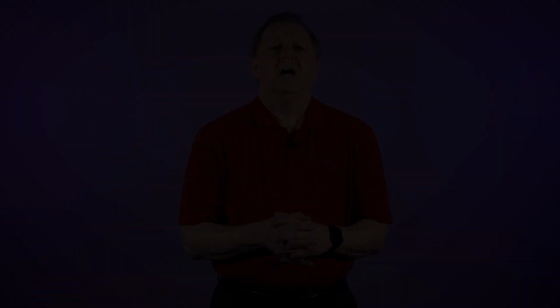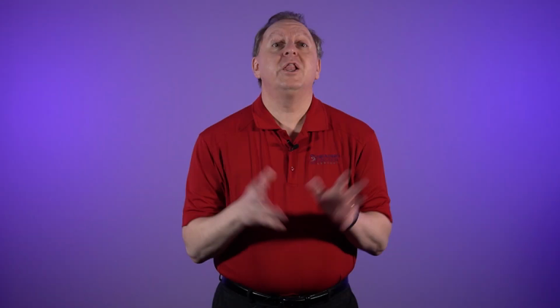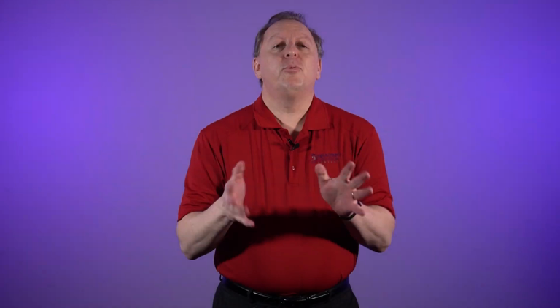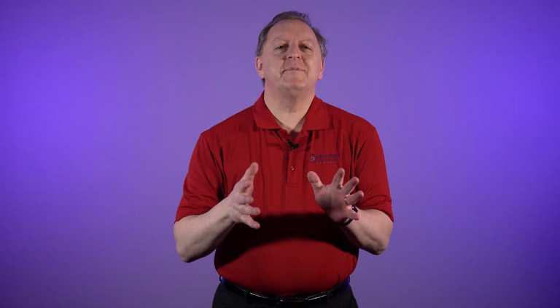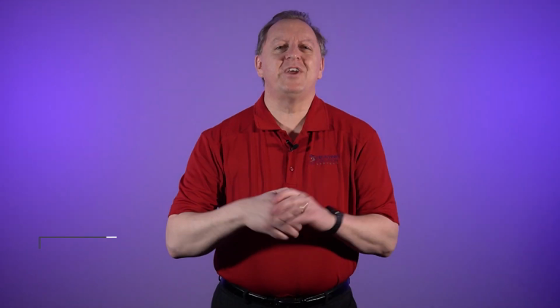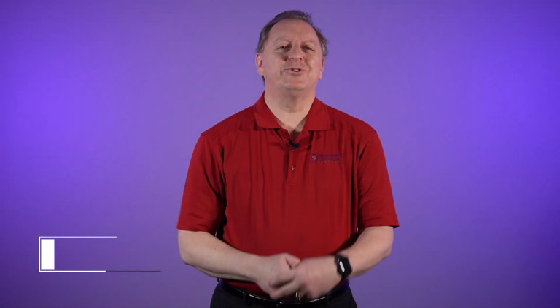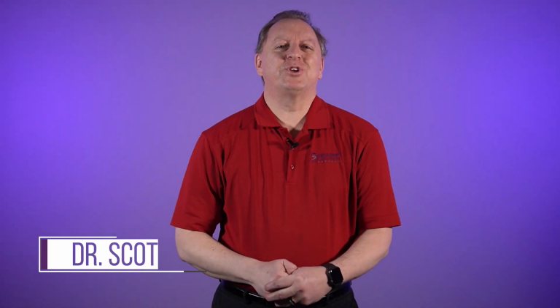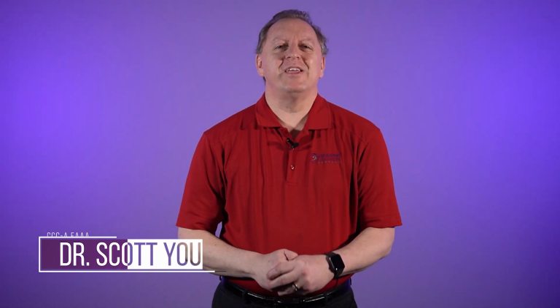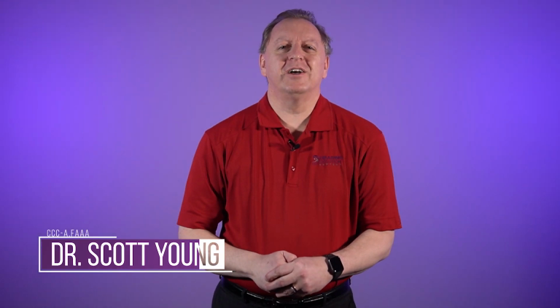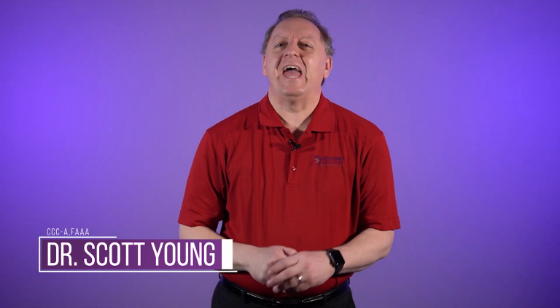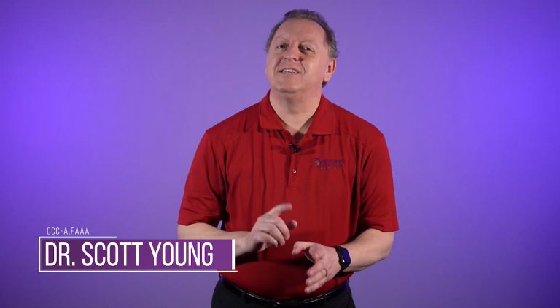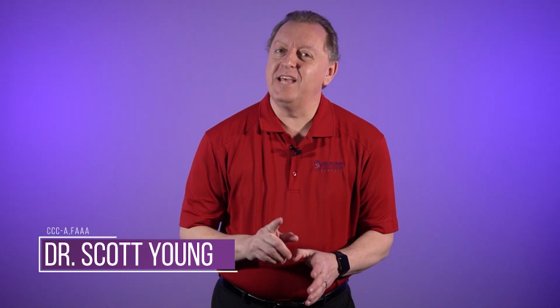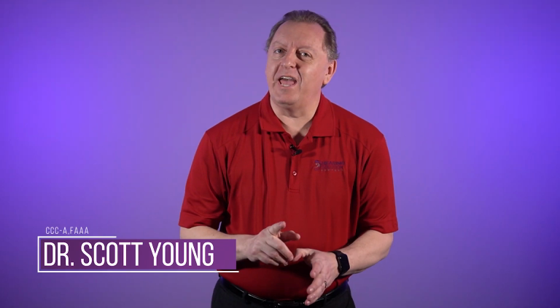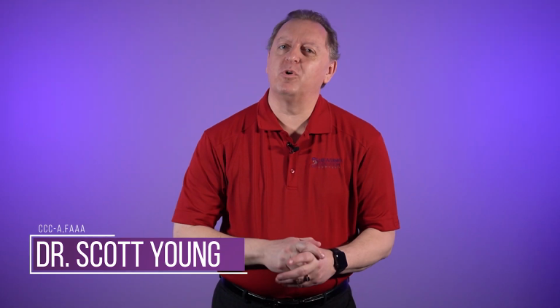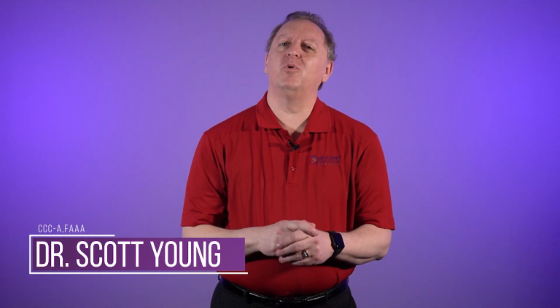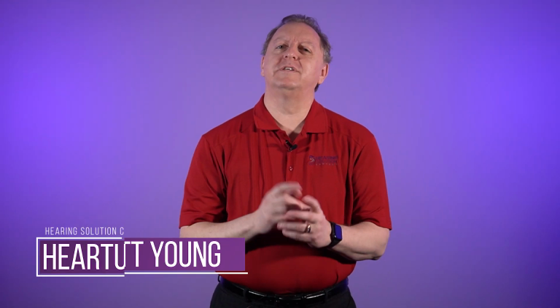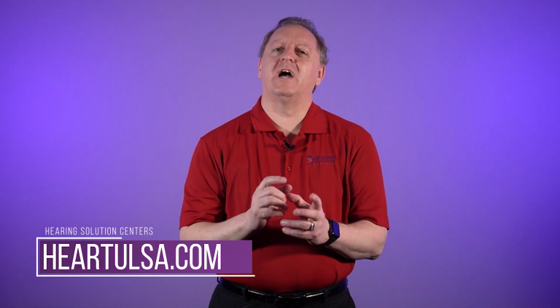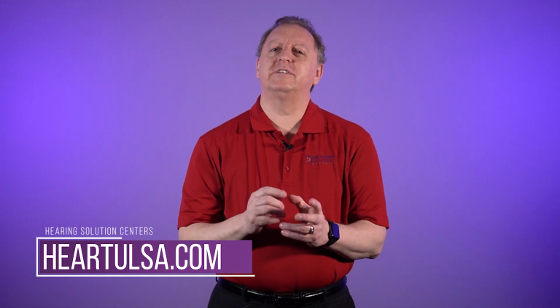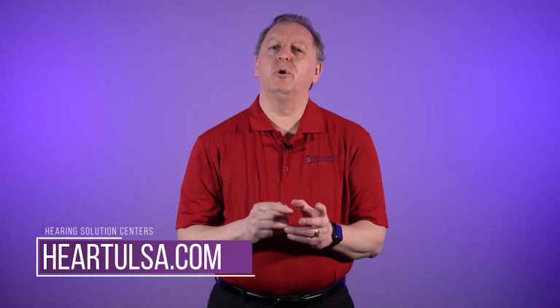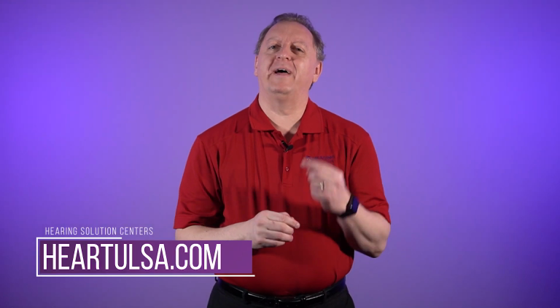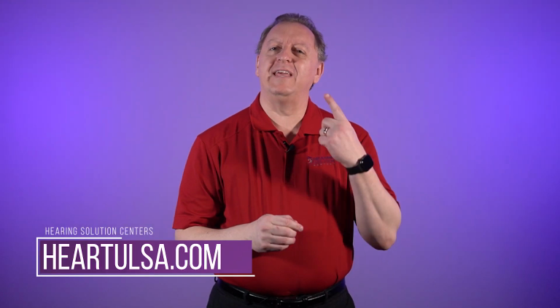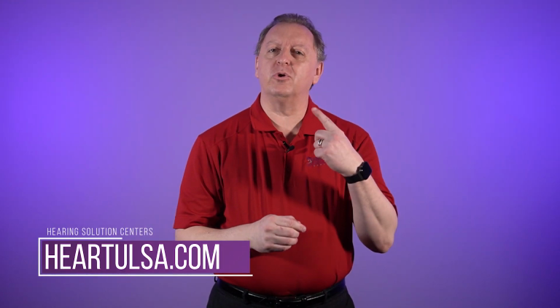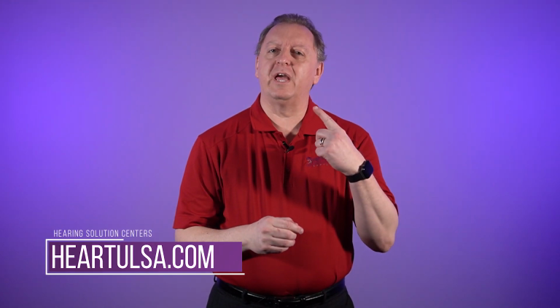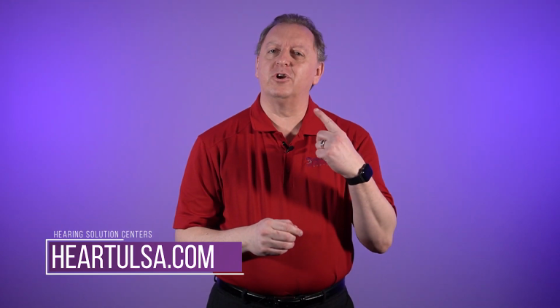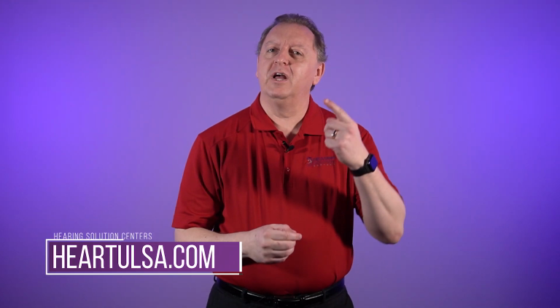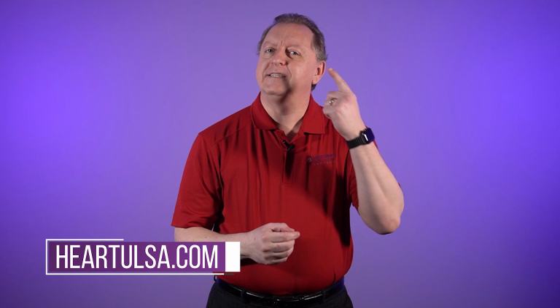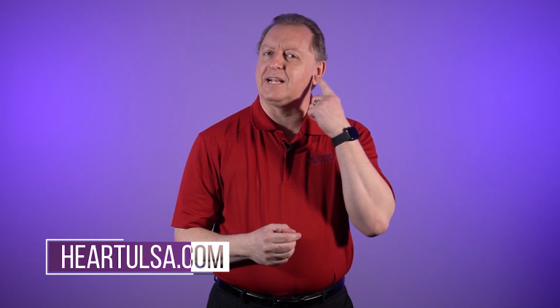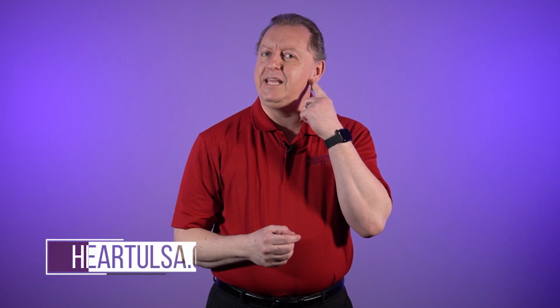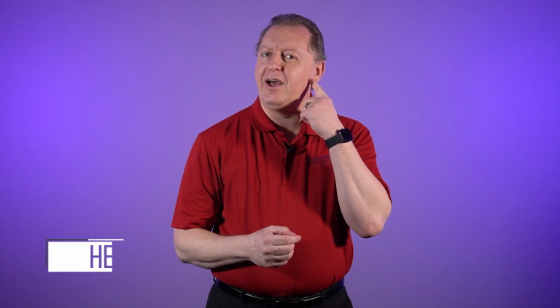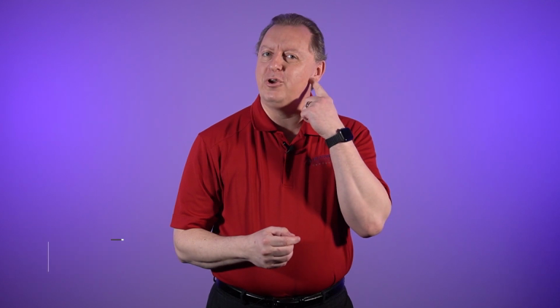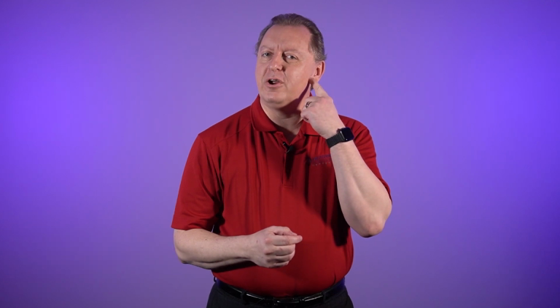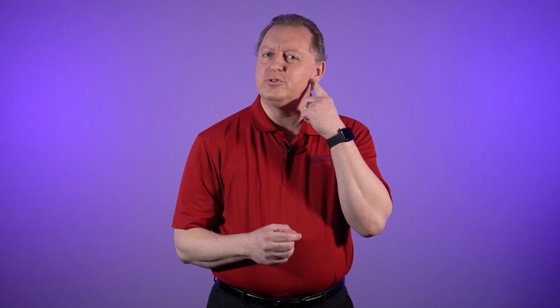Hello, my name is Dr. Scott Young, and today we're going to talk to you about the irrigator to clean out your ears.